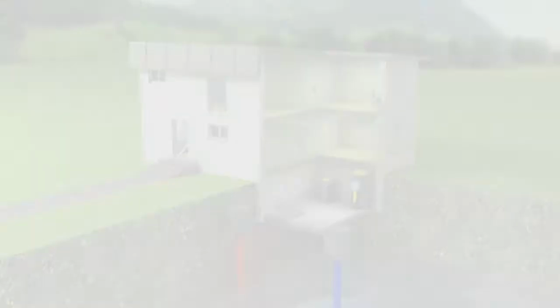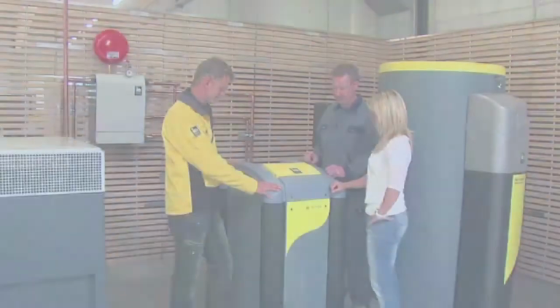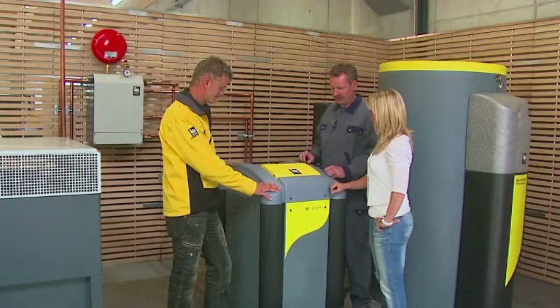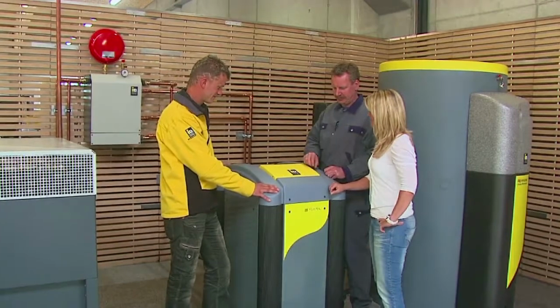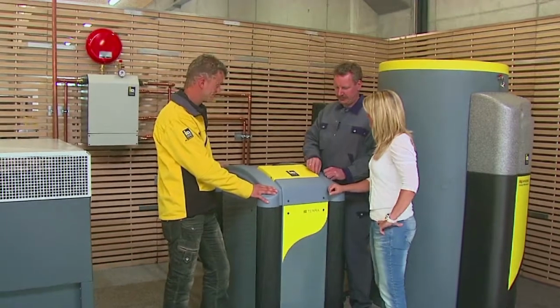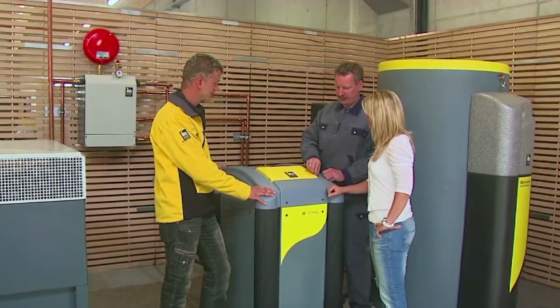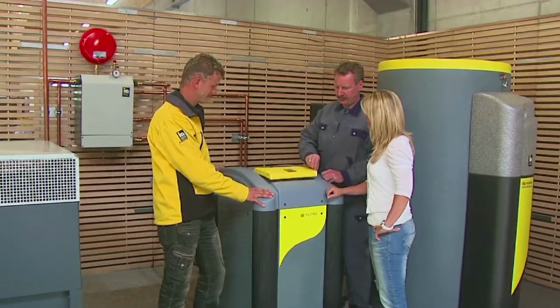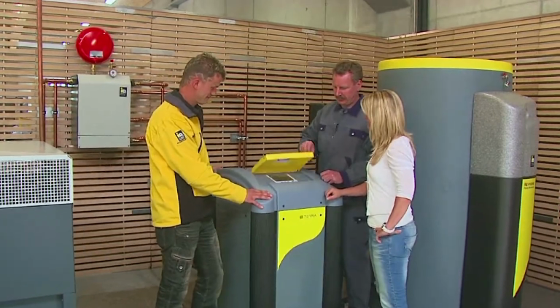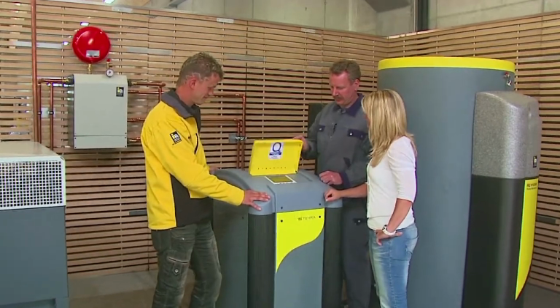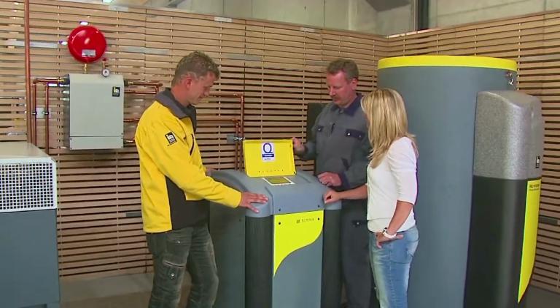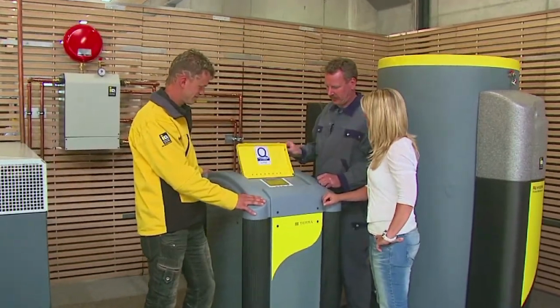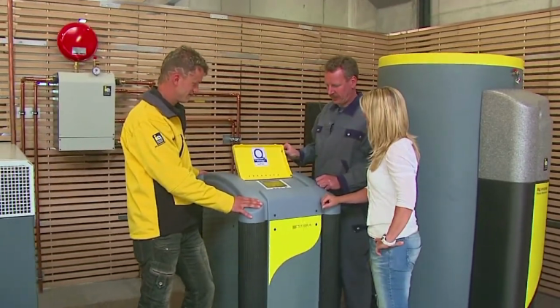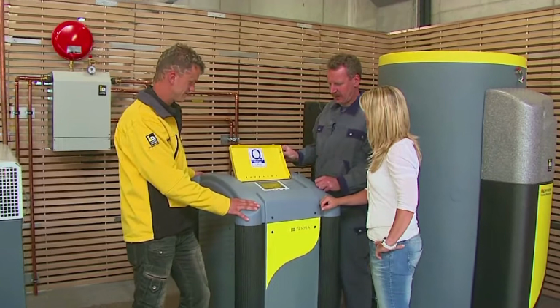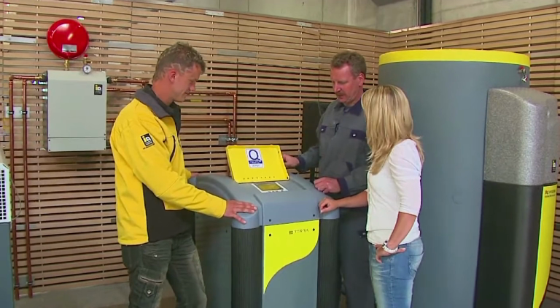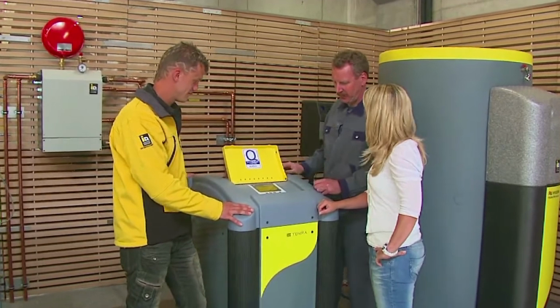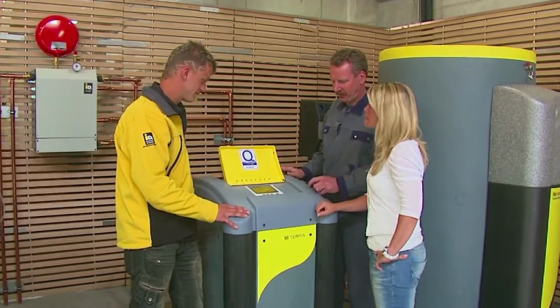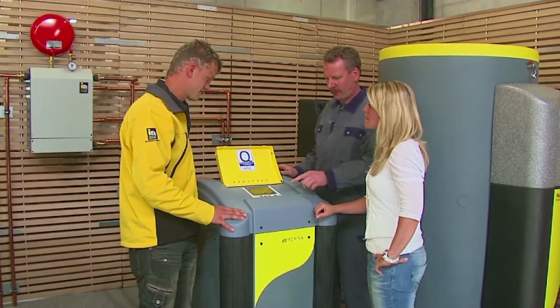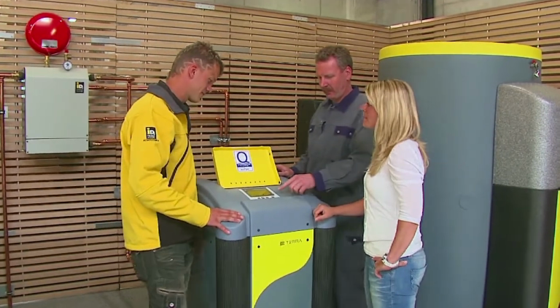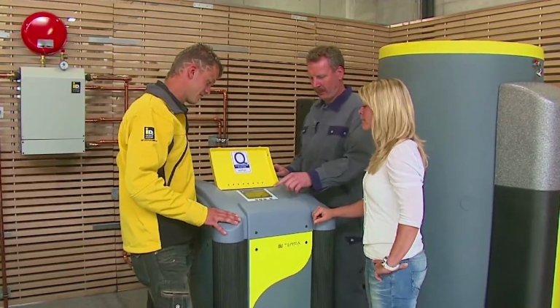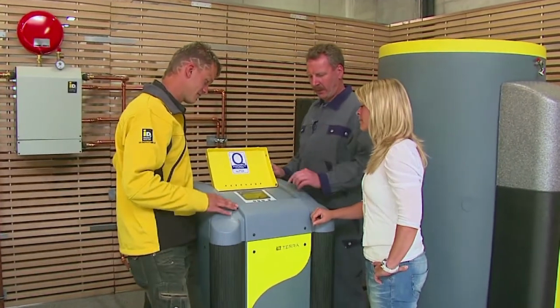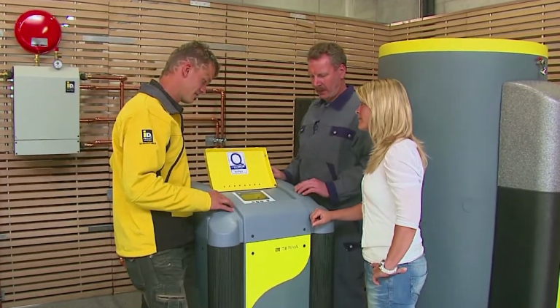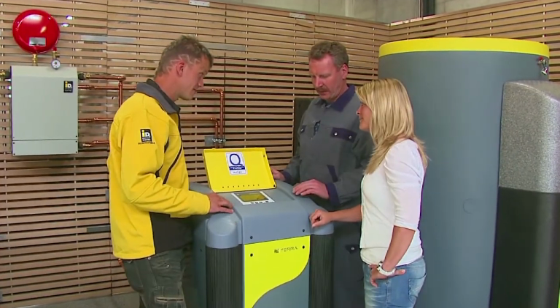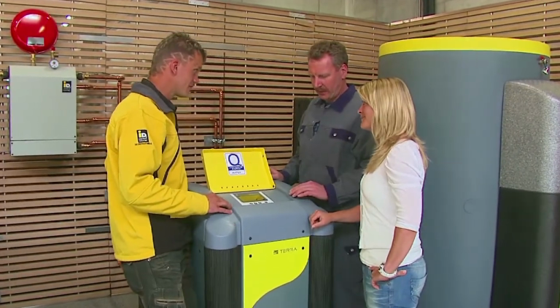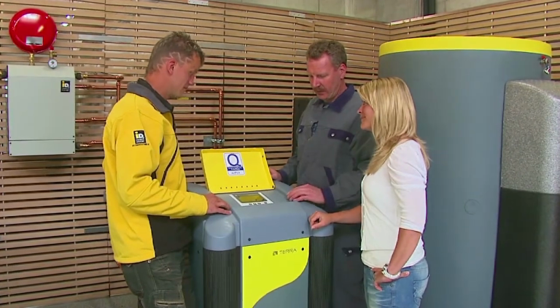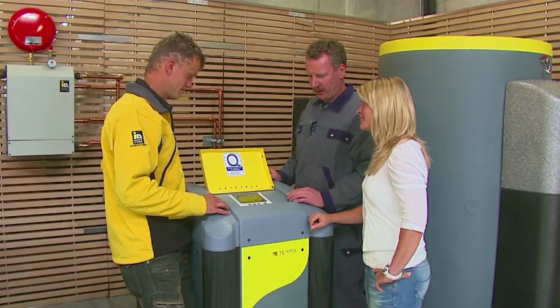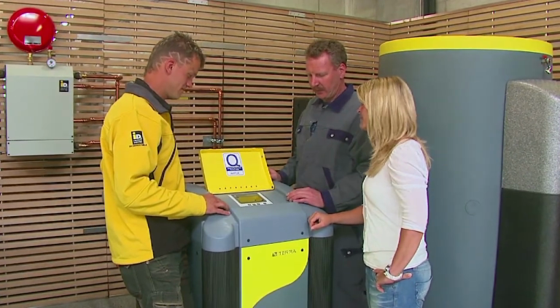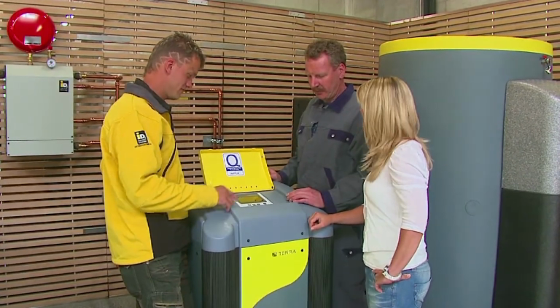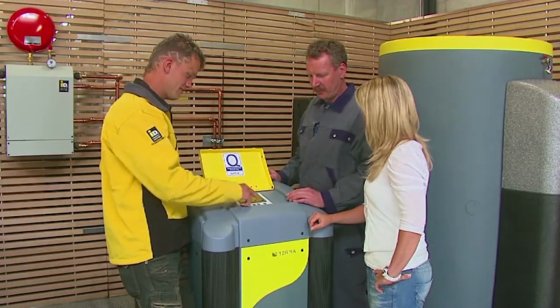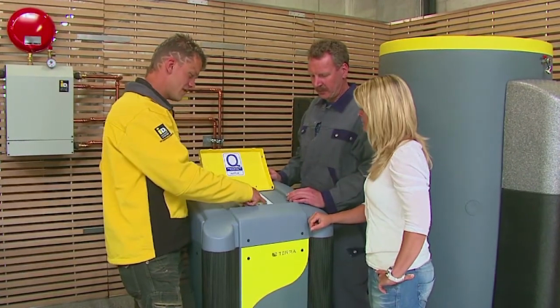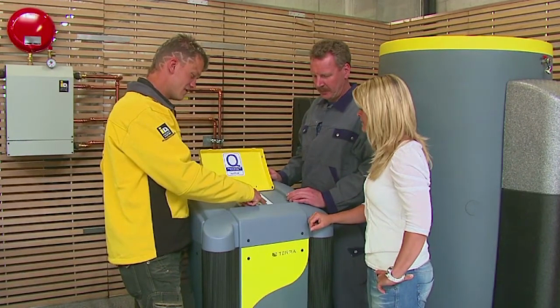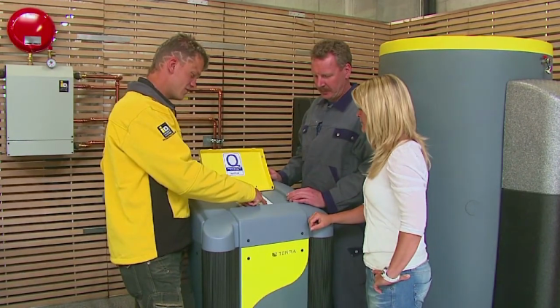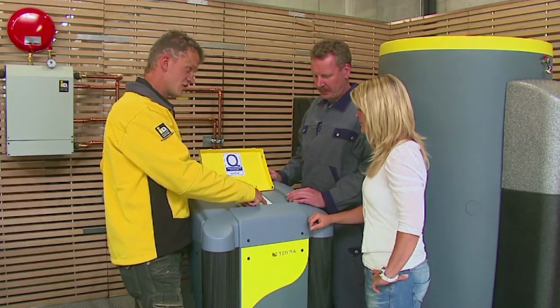IDM Terra heat pumps provide pleasant warmth in winter, refreshing cool in summer and constant hot hygienic water. IDM Terra.